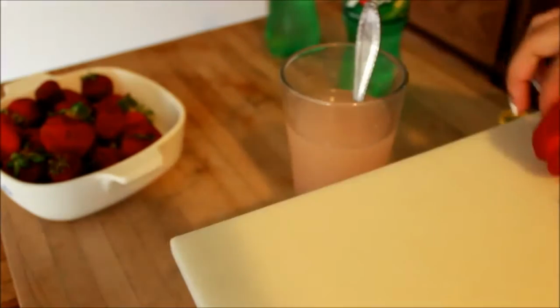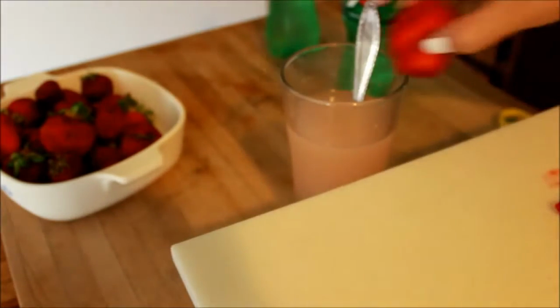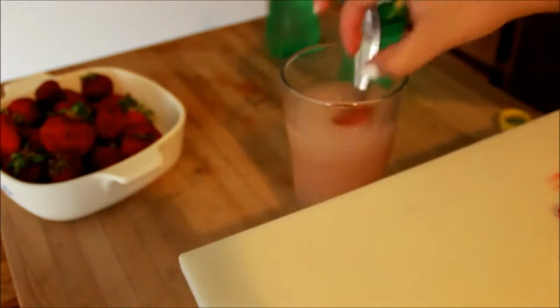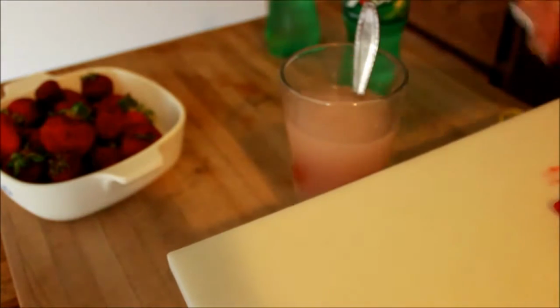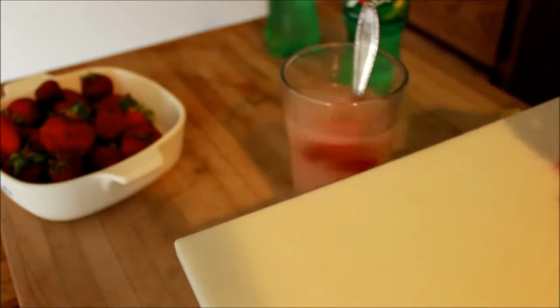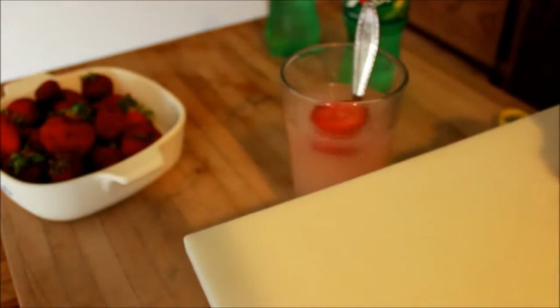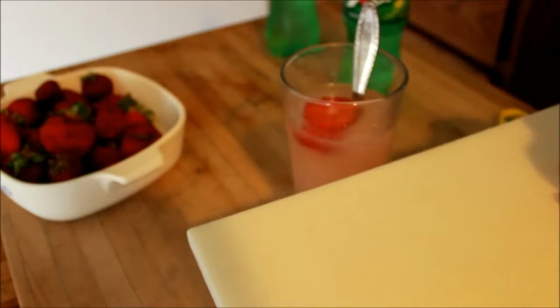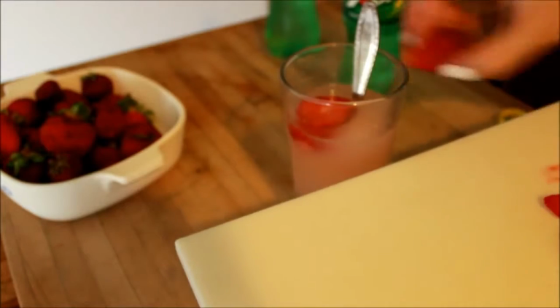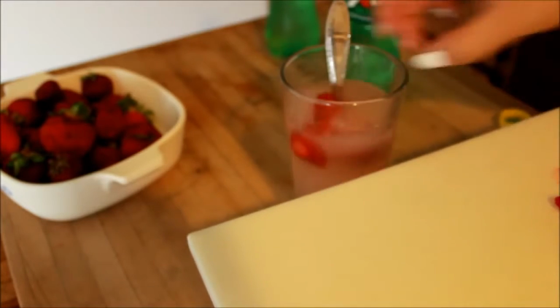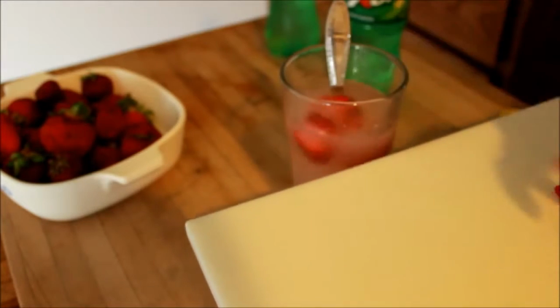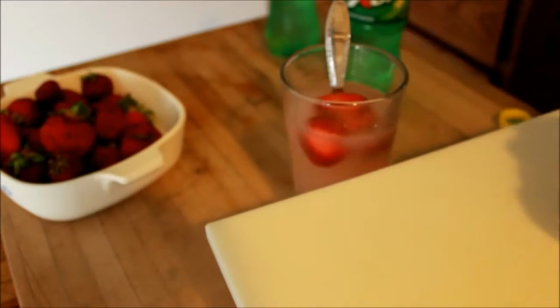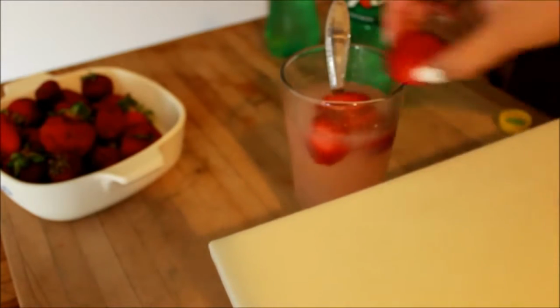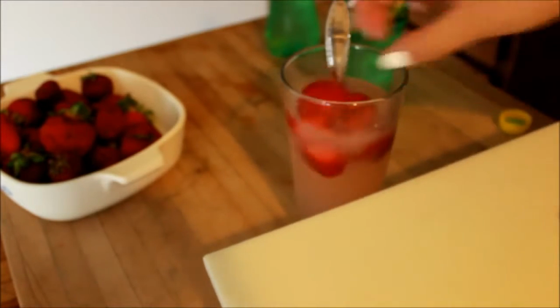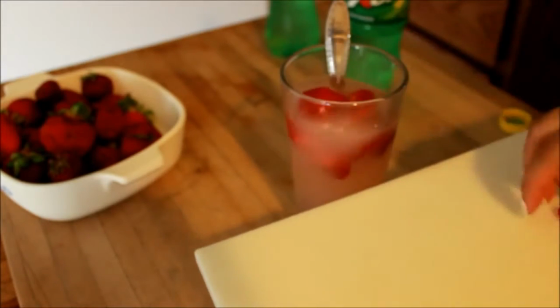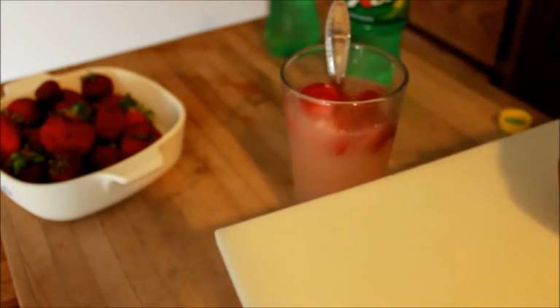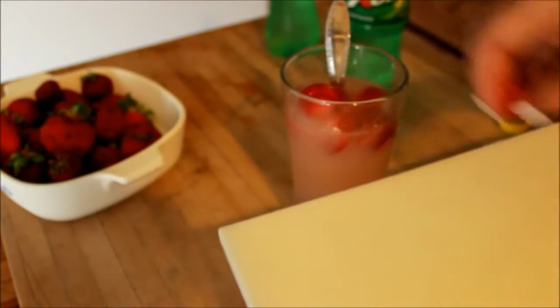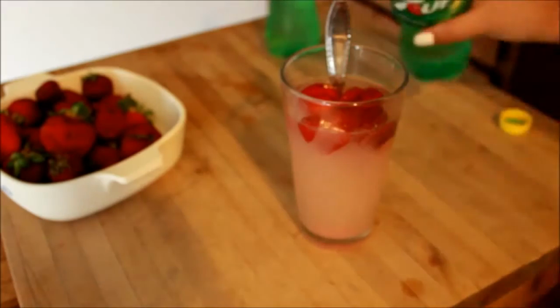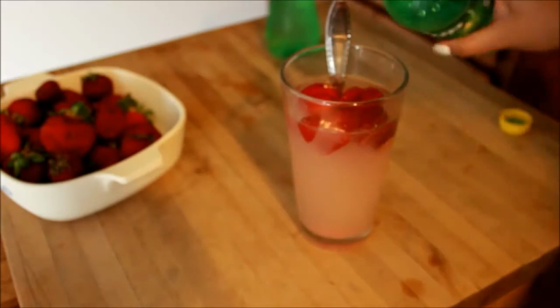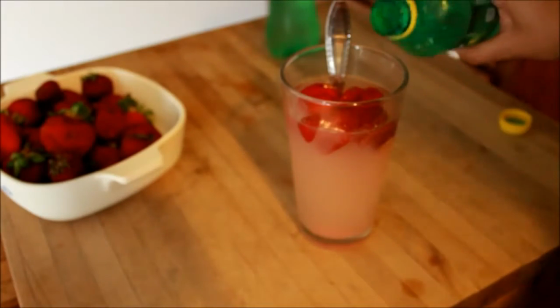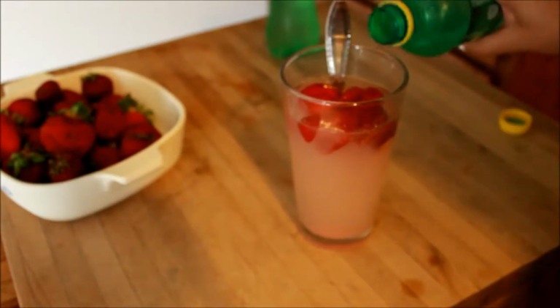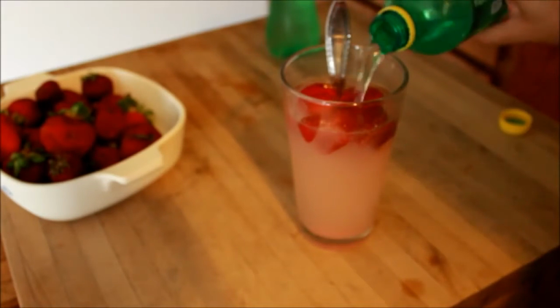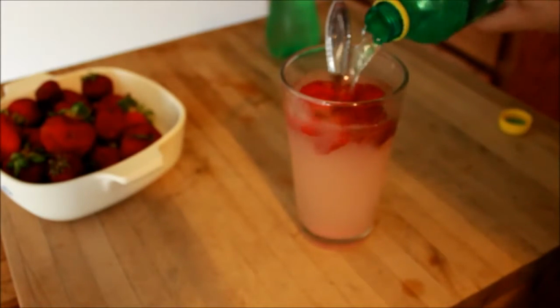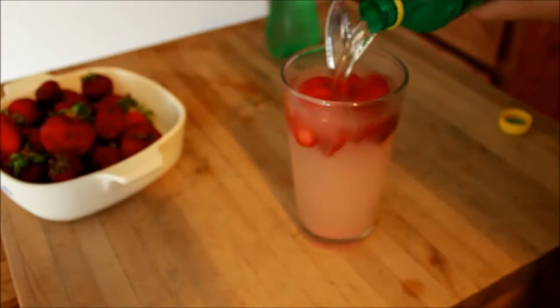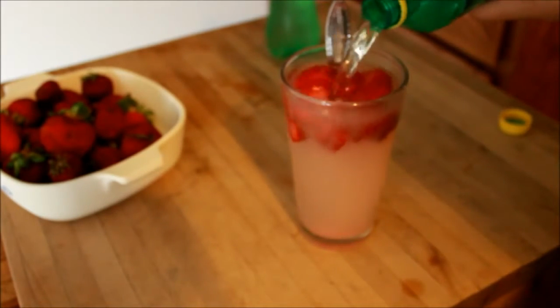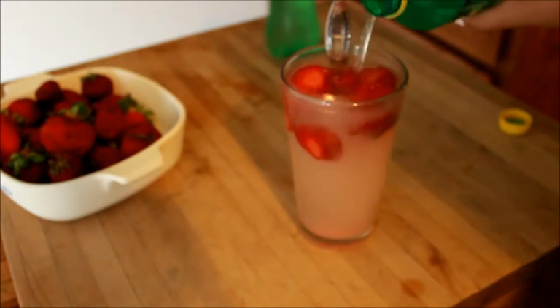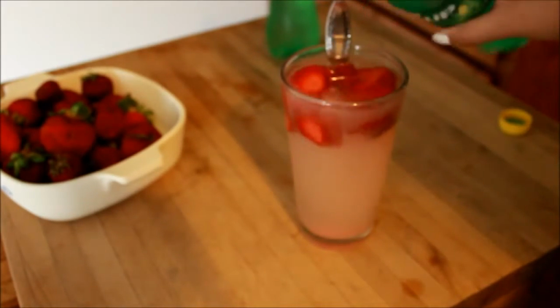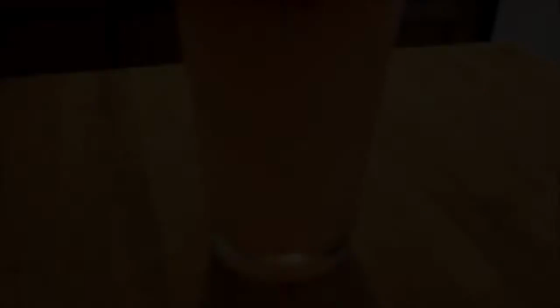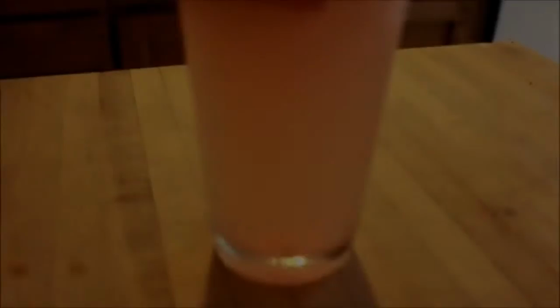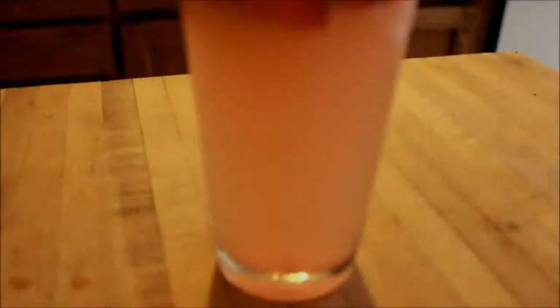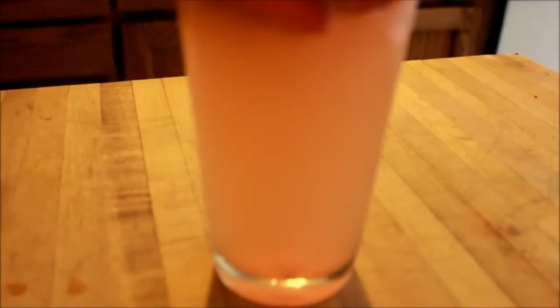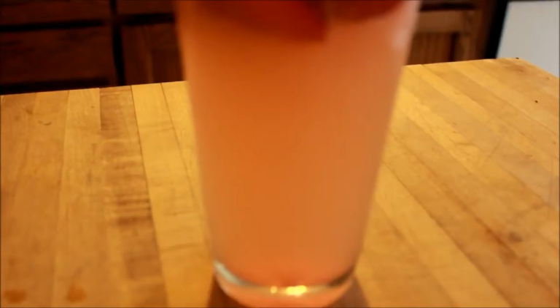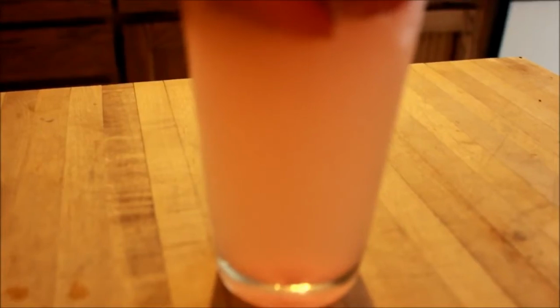Then add your strawberries in there and you're done.